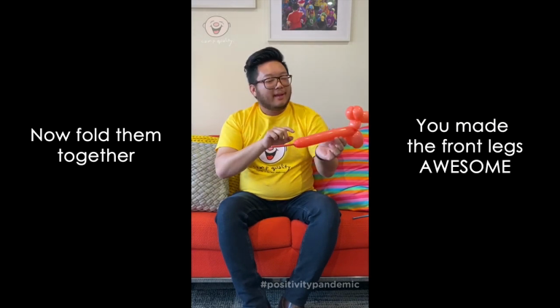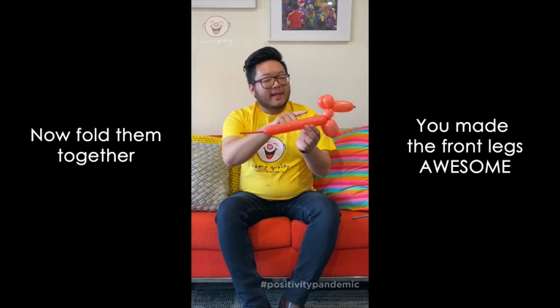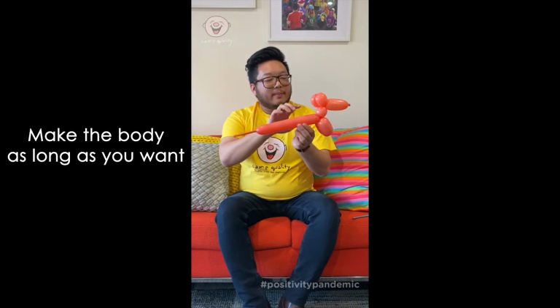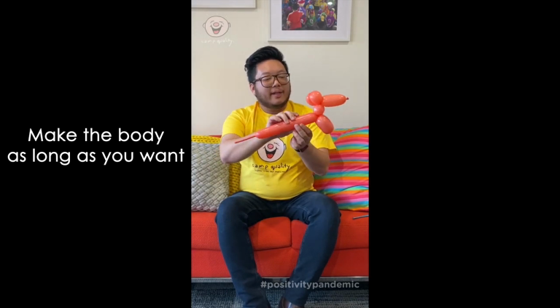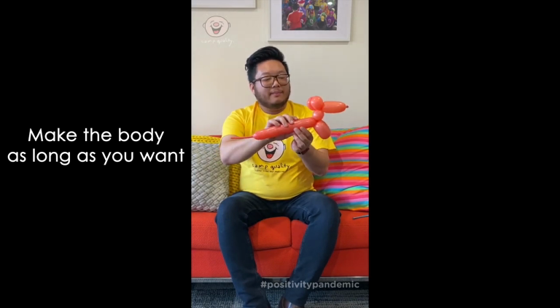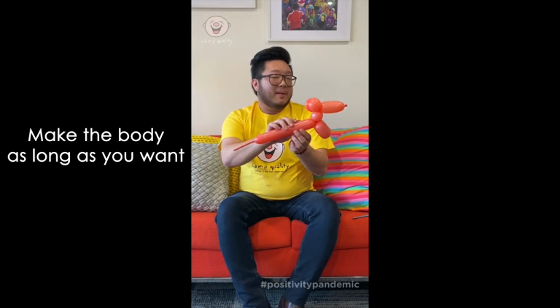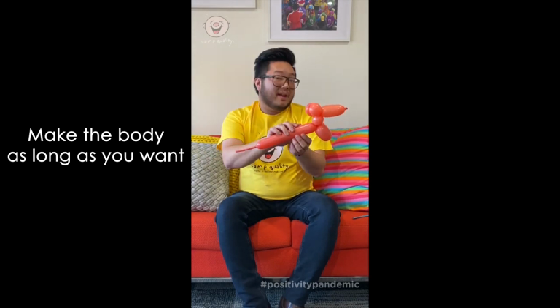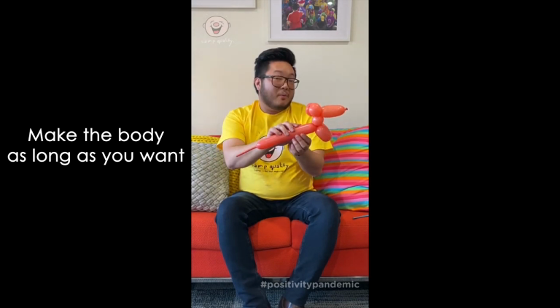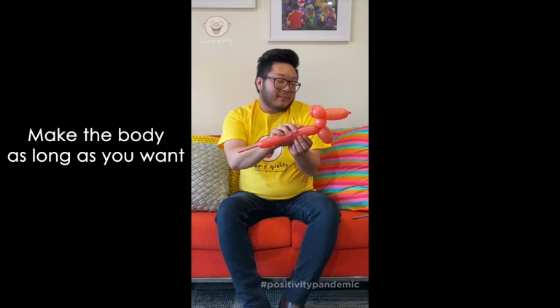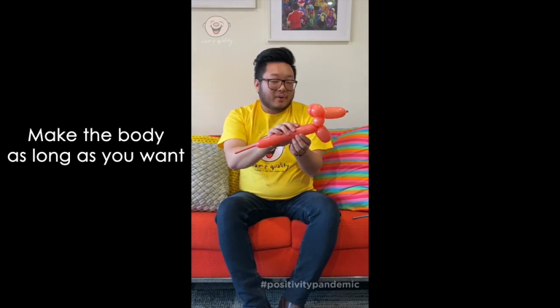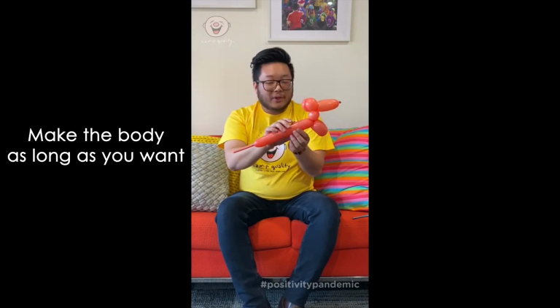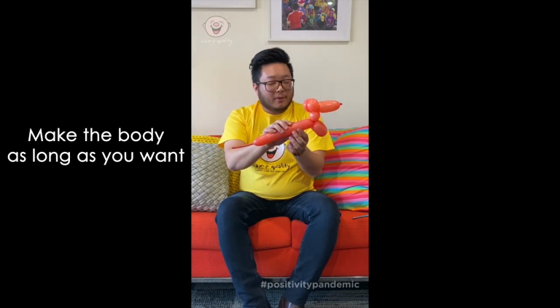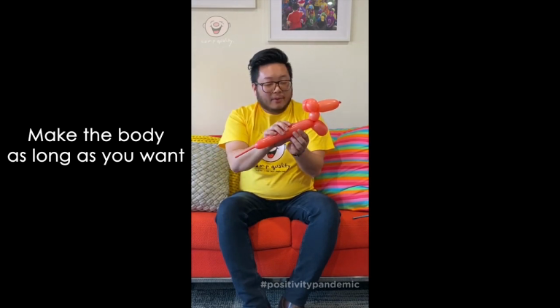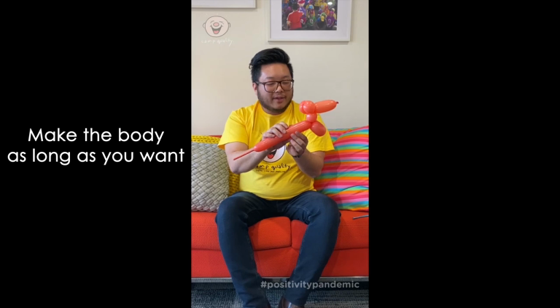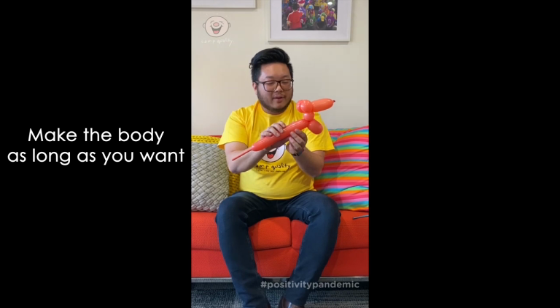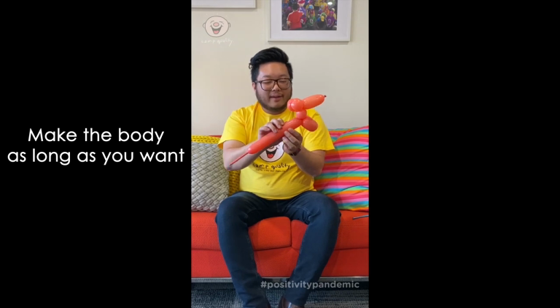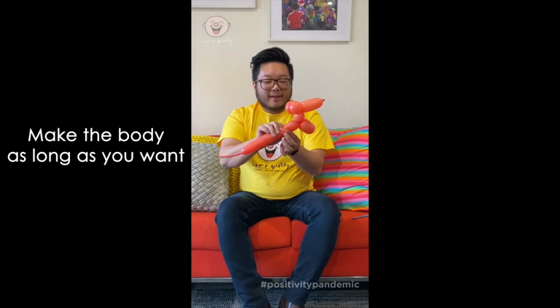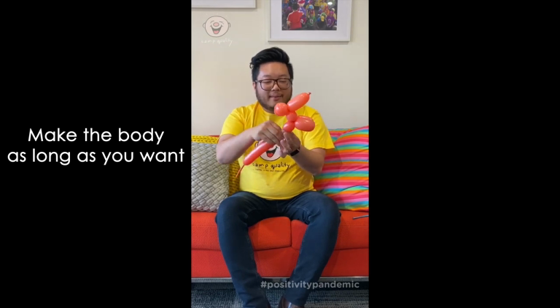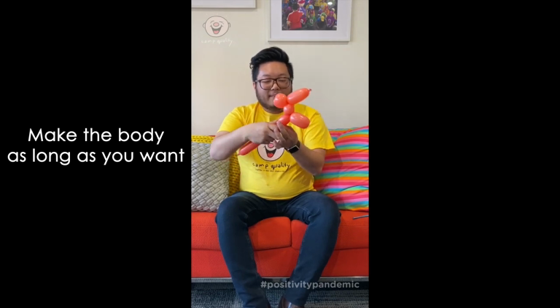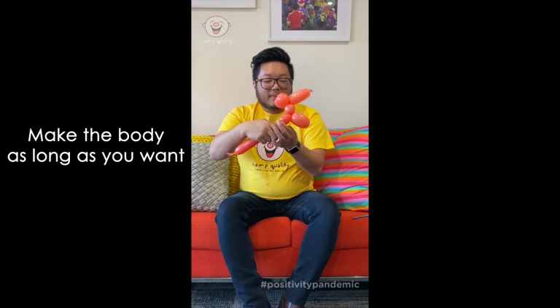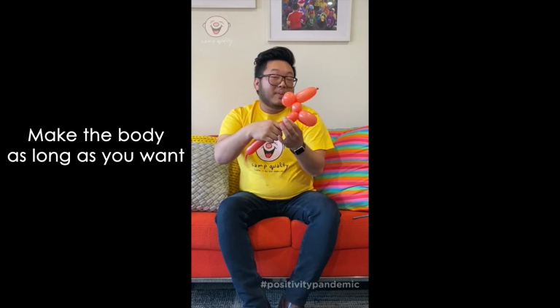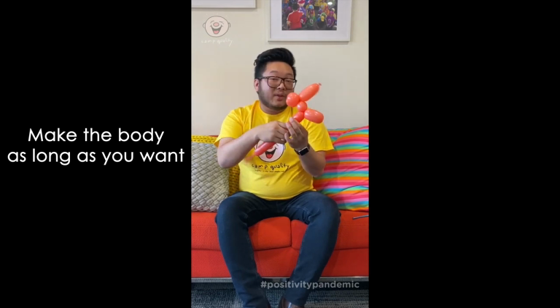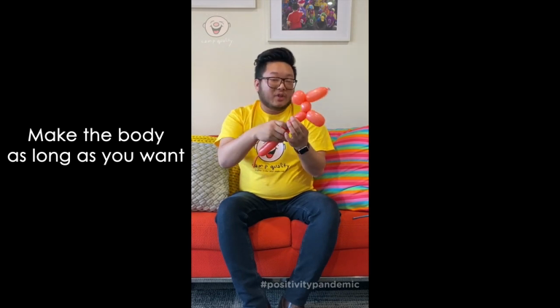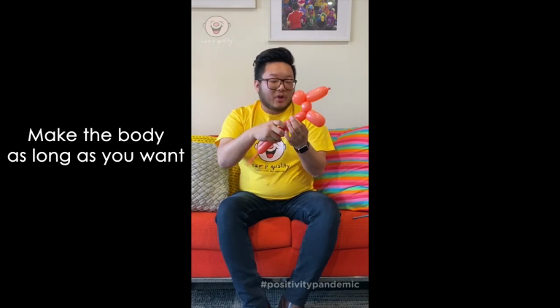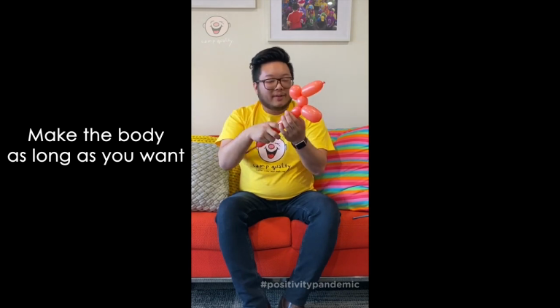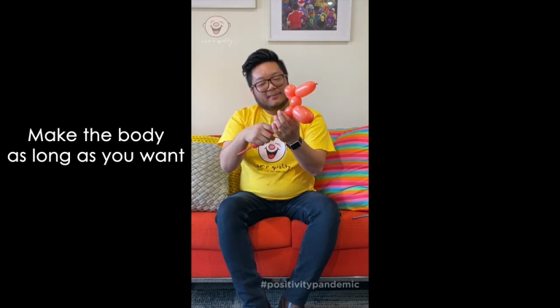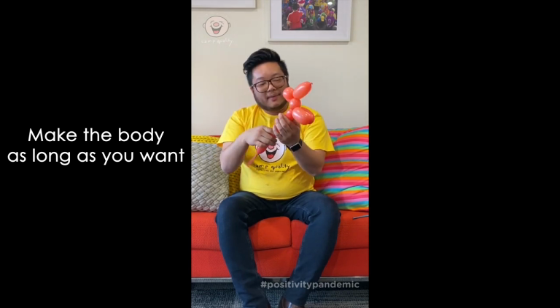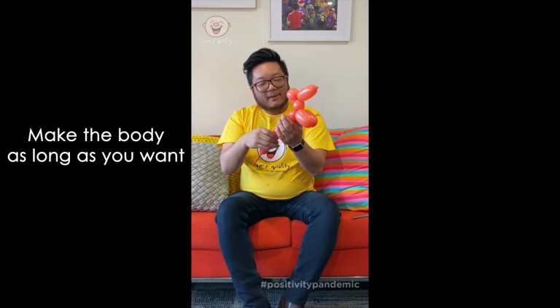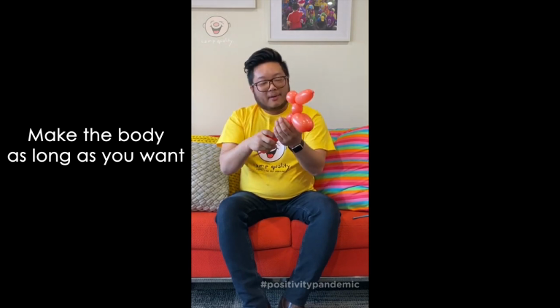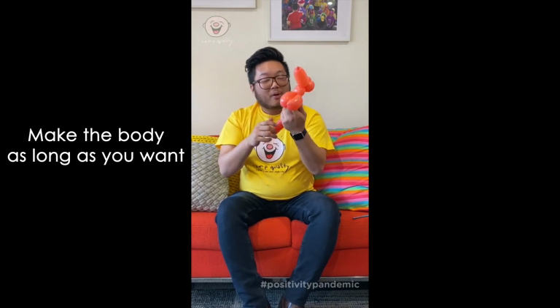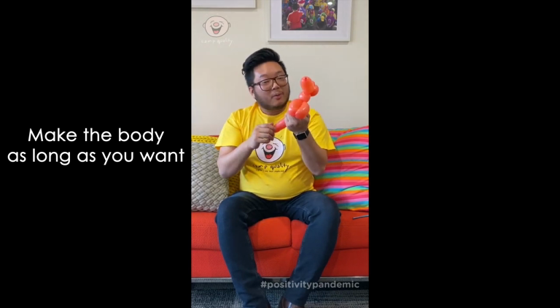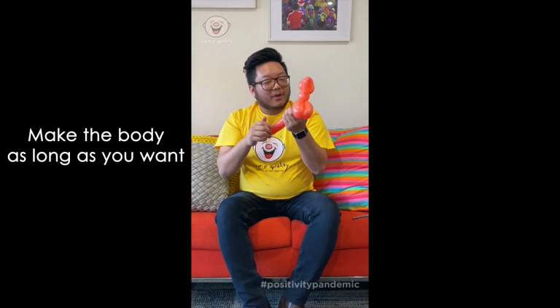There's the body — you can make it one, two, or three inches long. Could be a sausage dog or a normal dog.